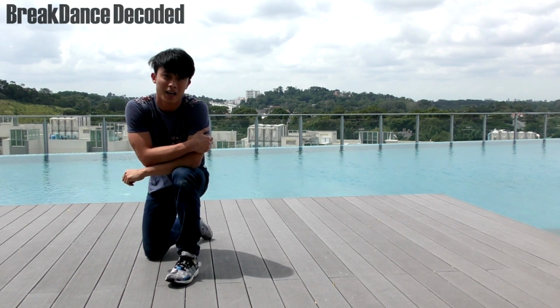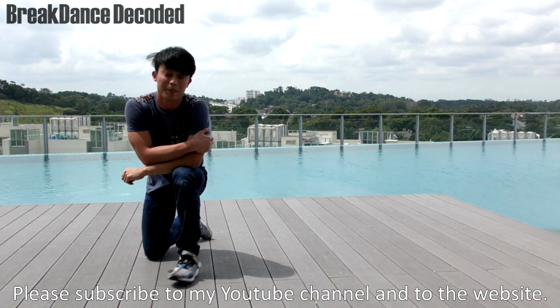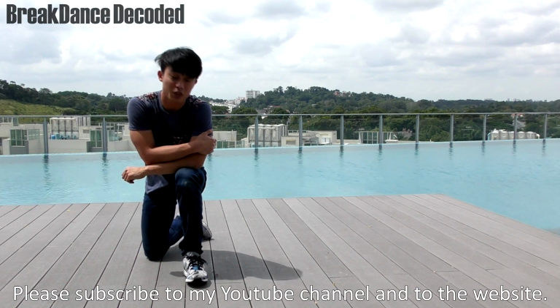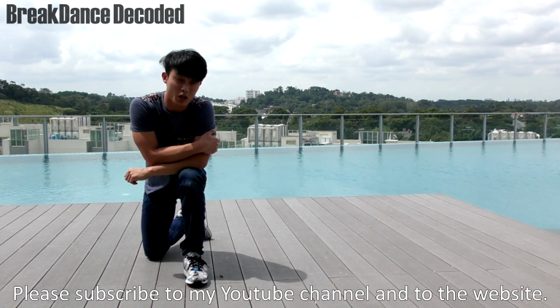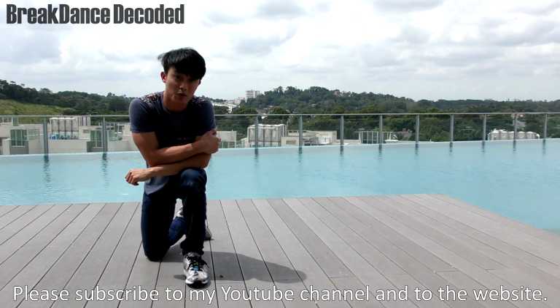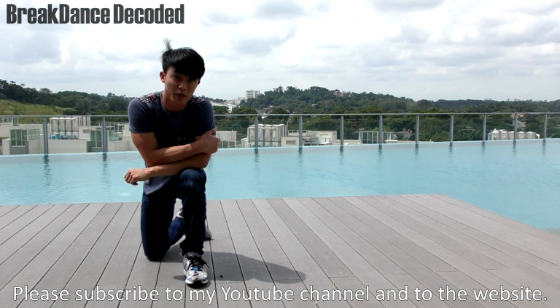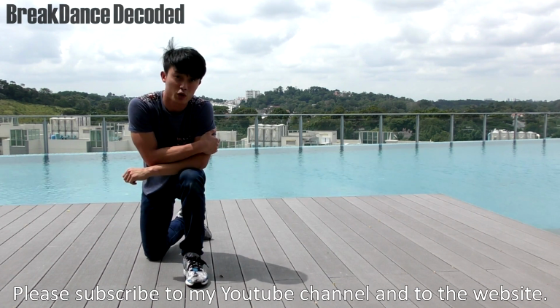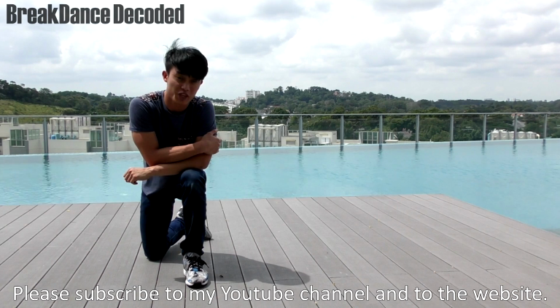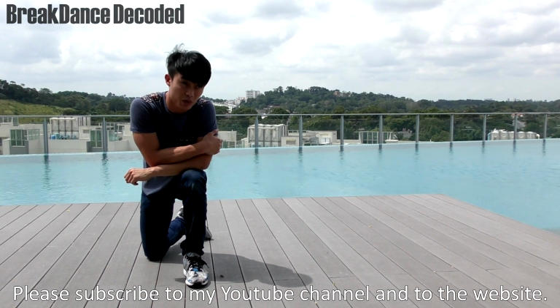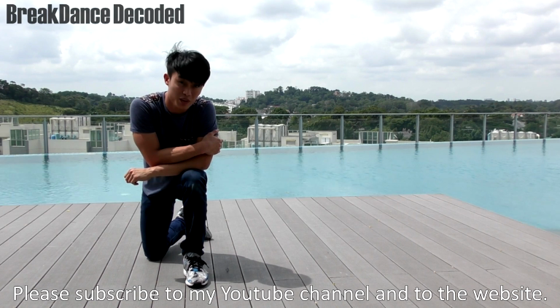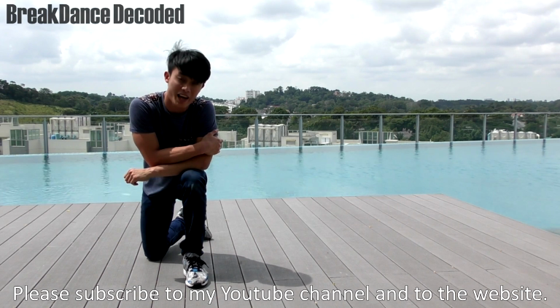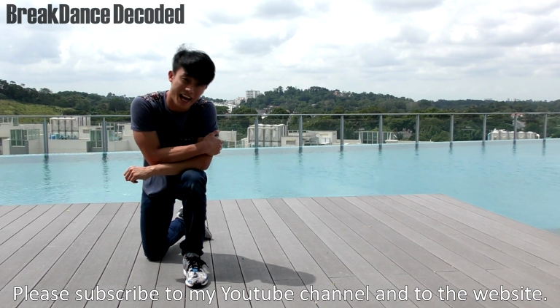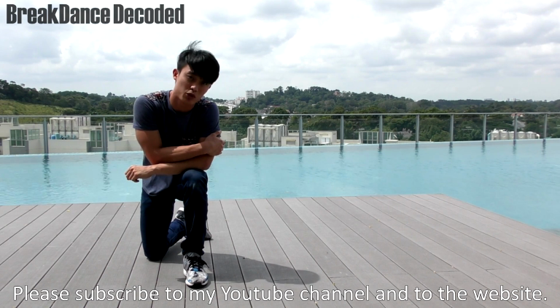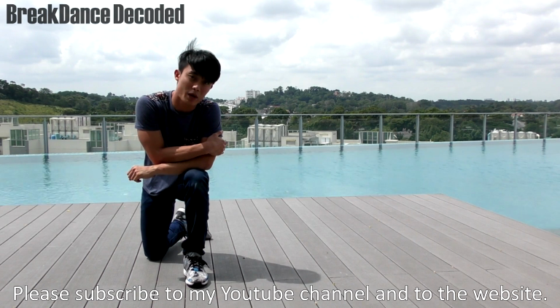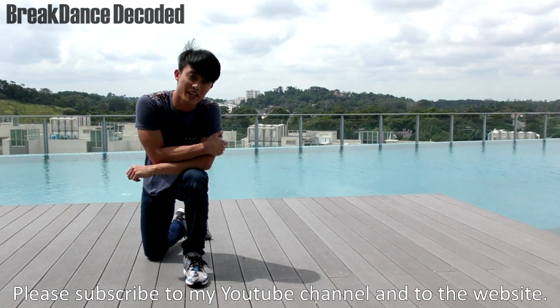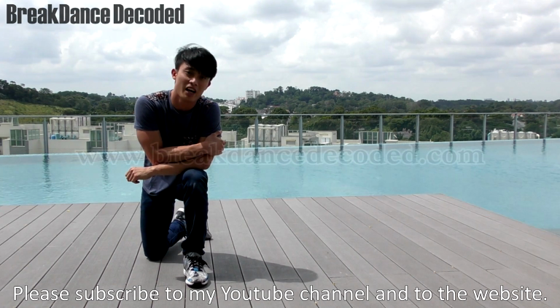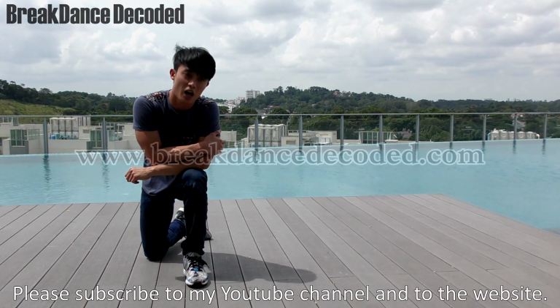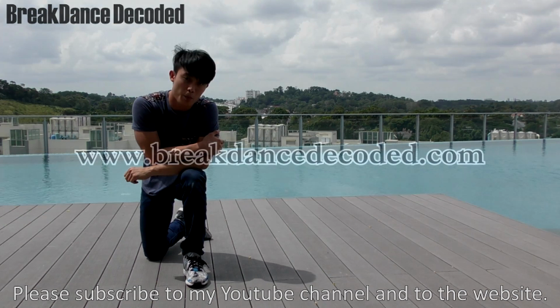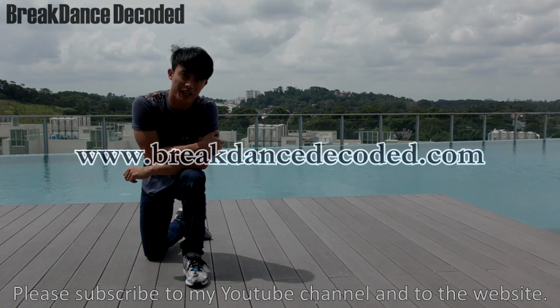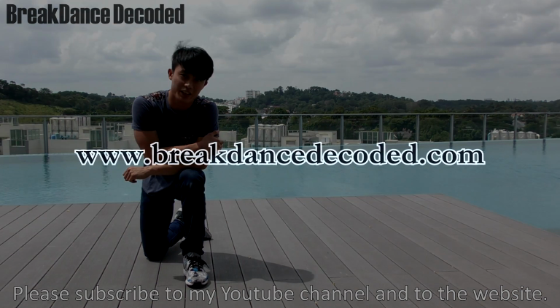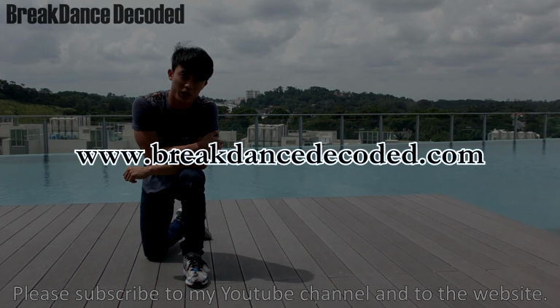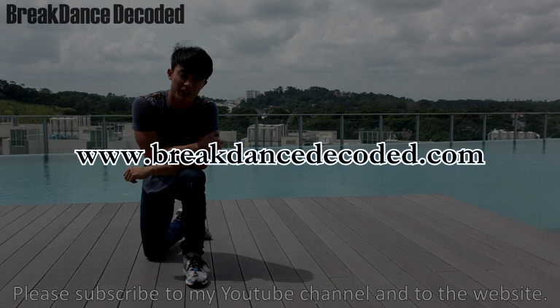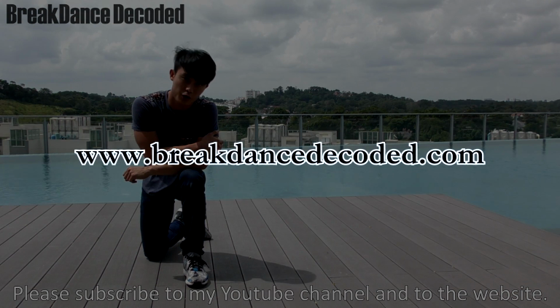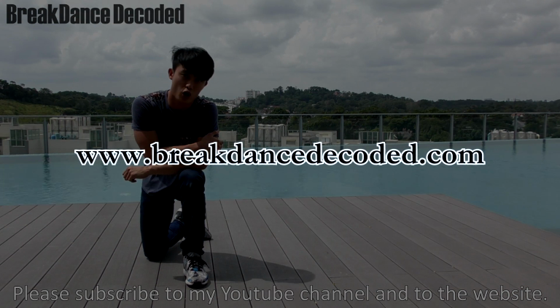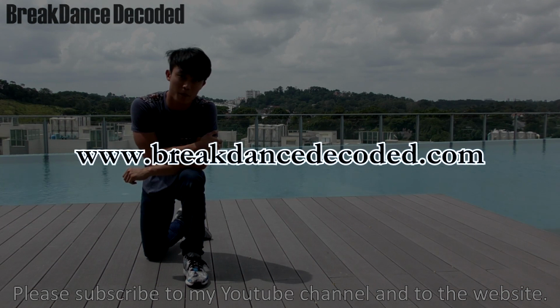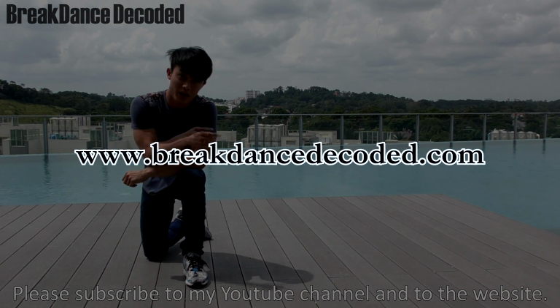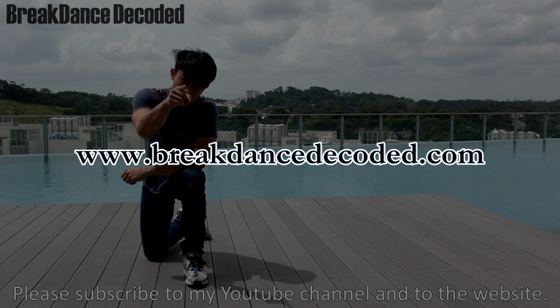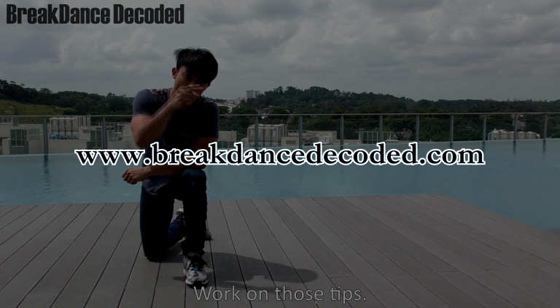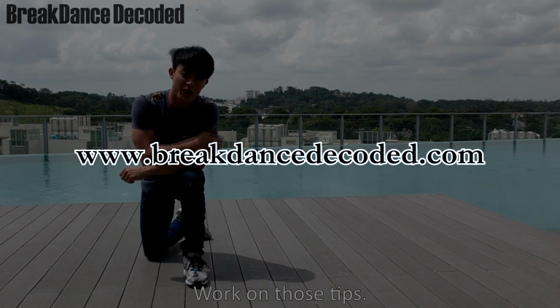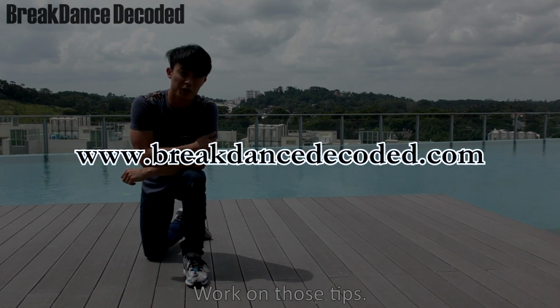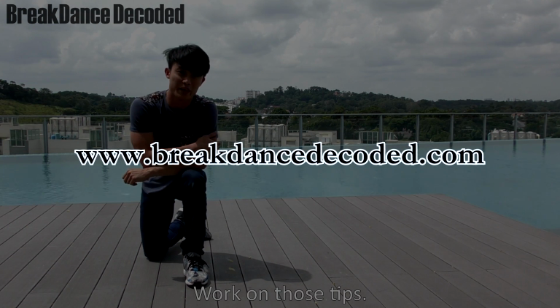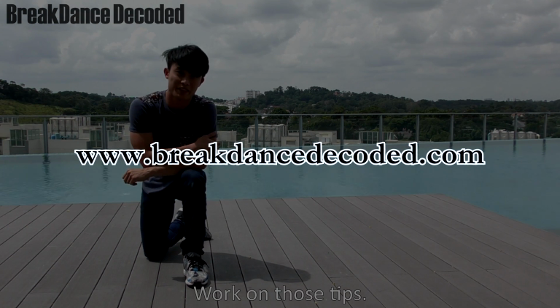Please subscribe to my YouTube channel and to the website breakdownsdecoder.com. Work on those tips. Take care!